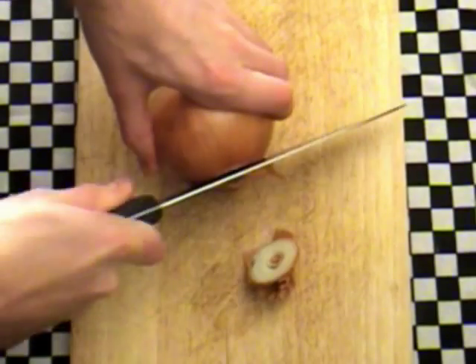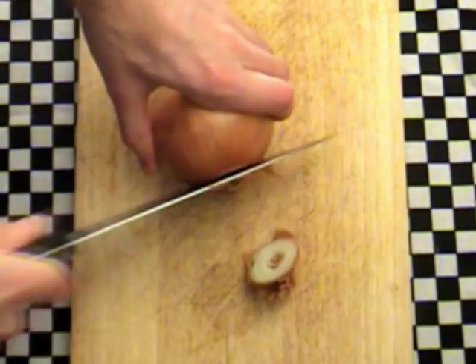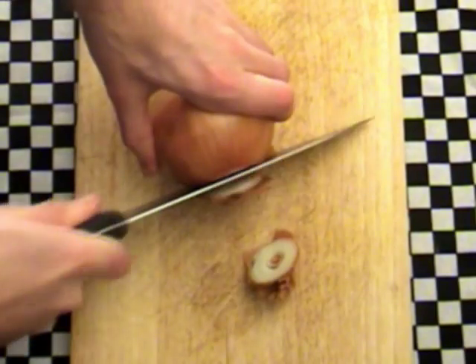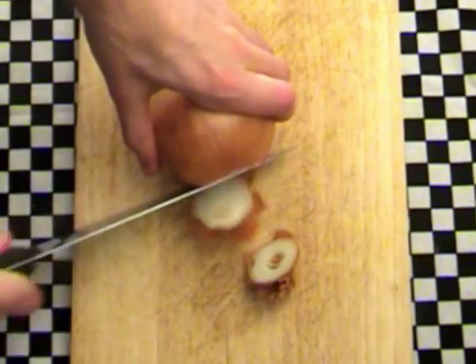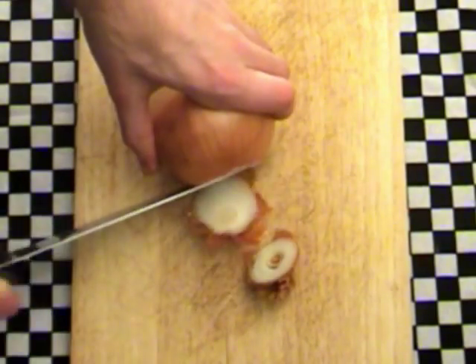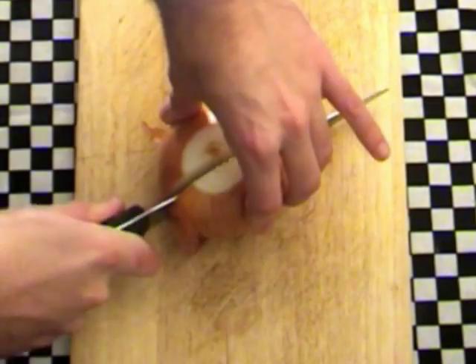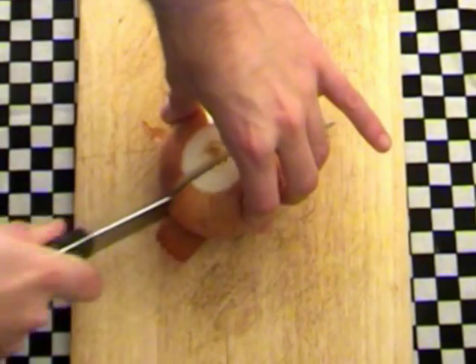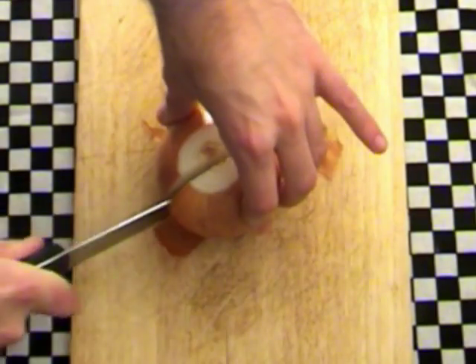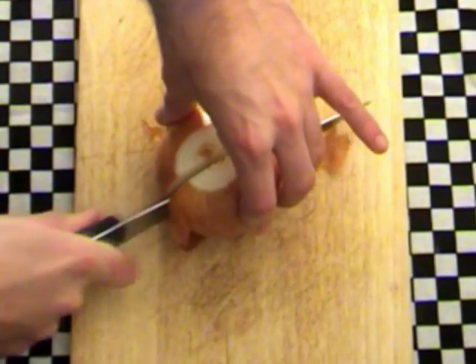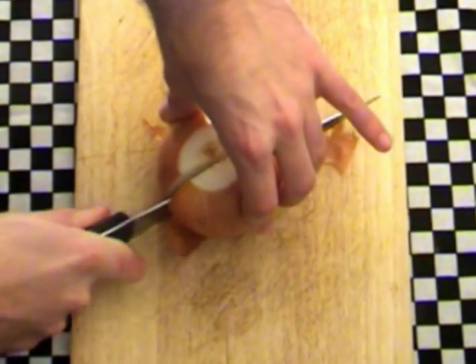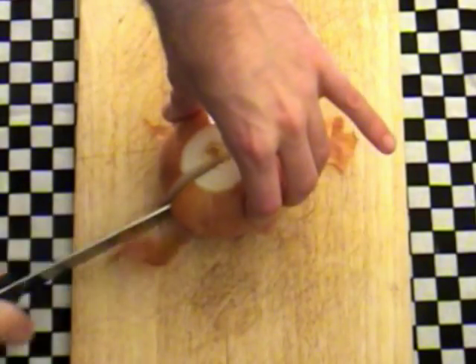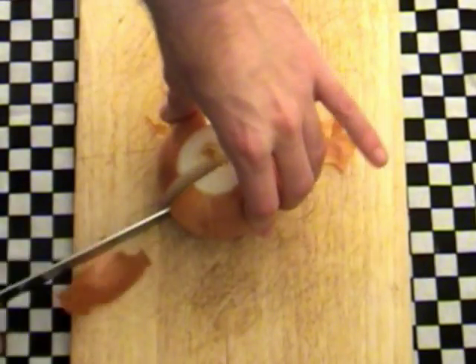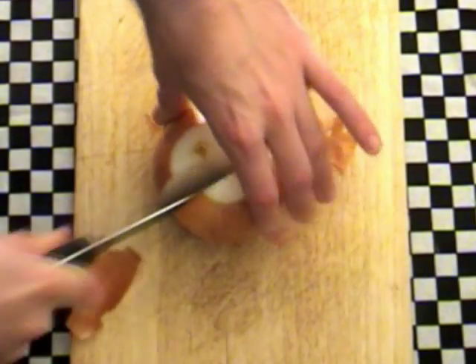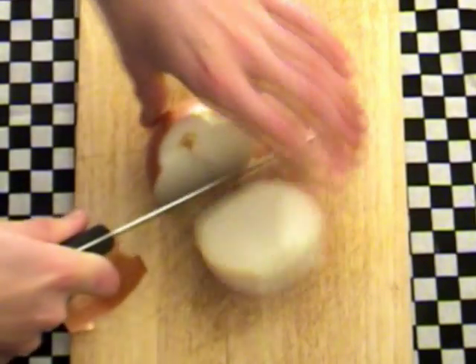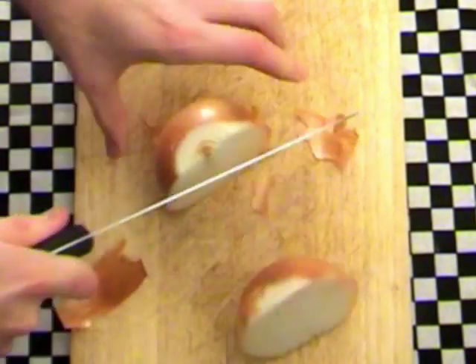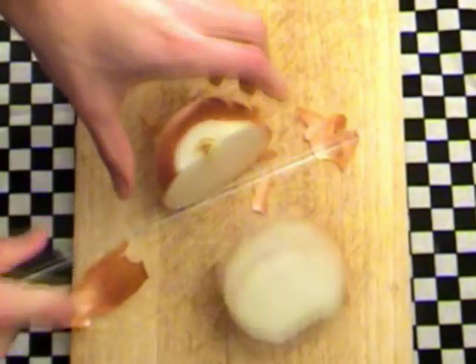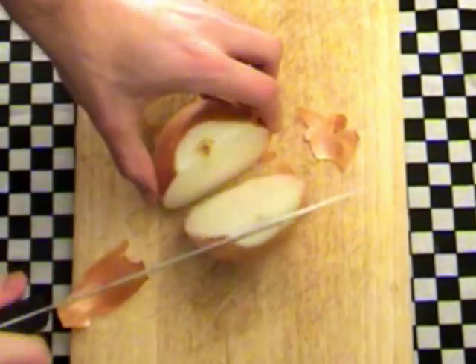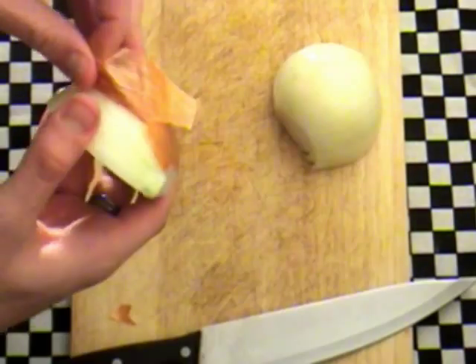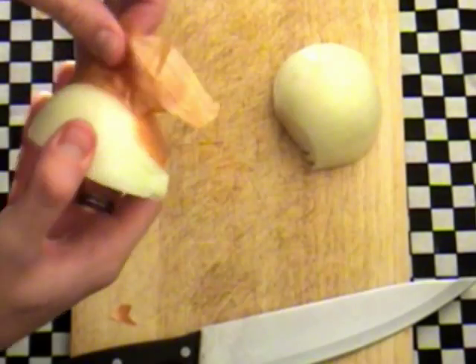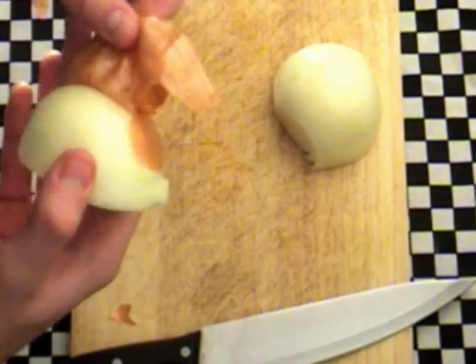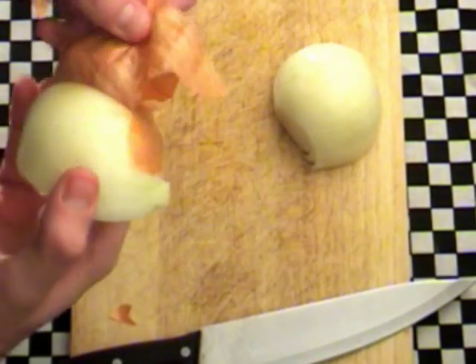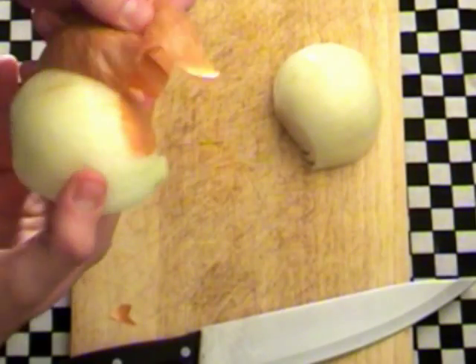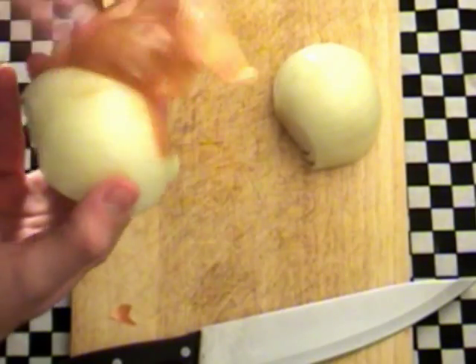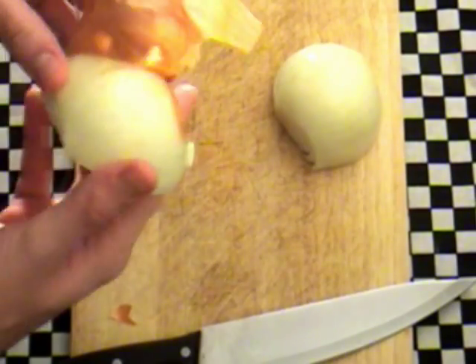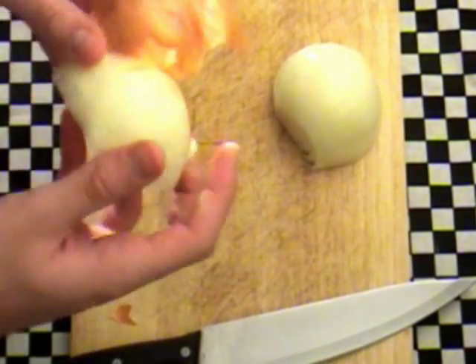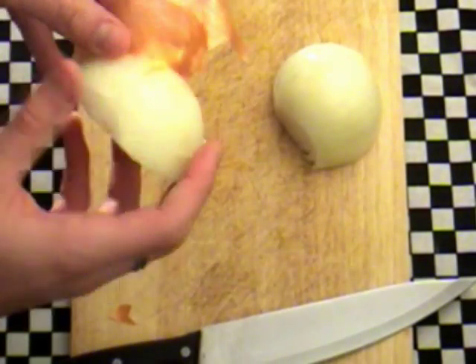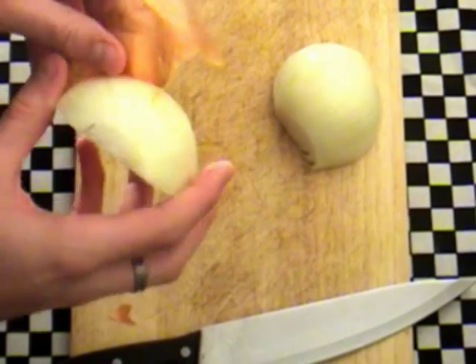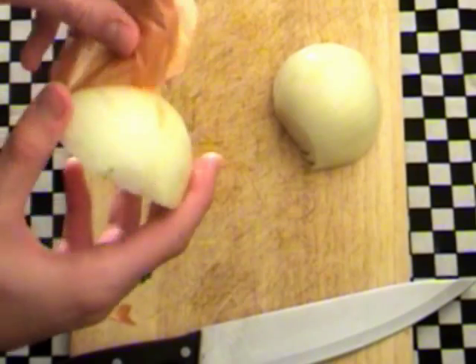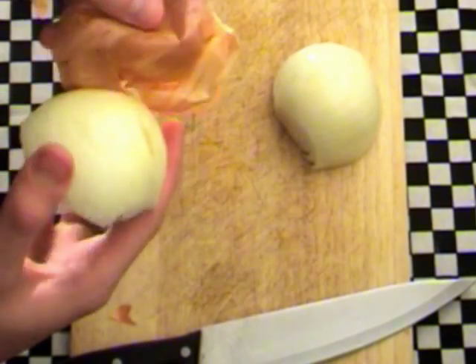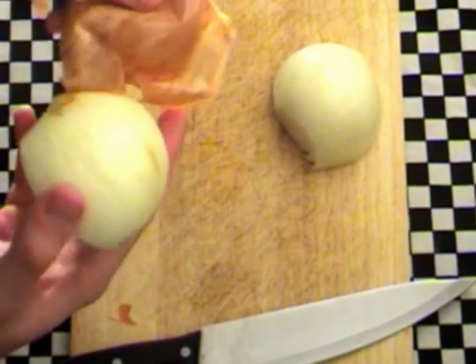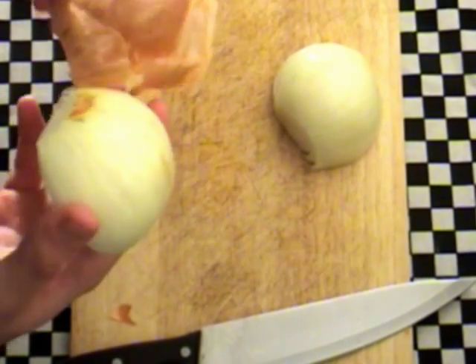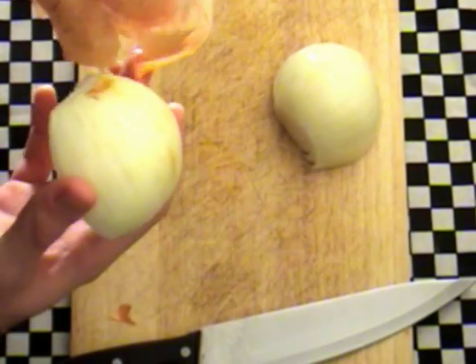Firstly we need to chop the onion. Cut each end off and cut the onion in half, peel the skin off and then finely chop.